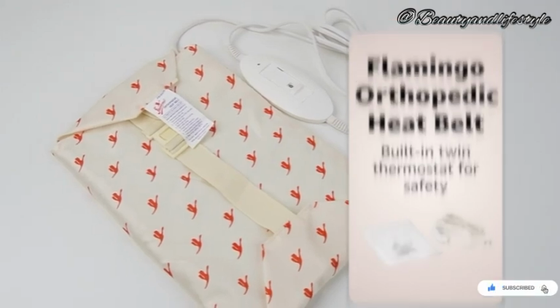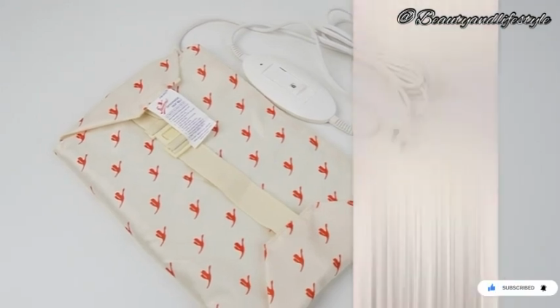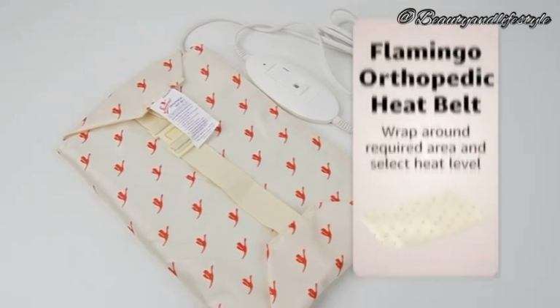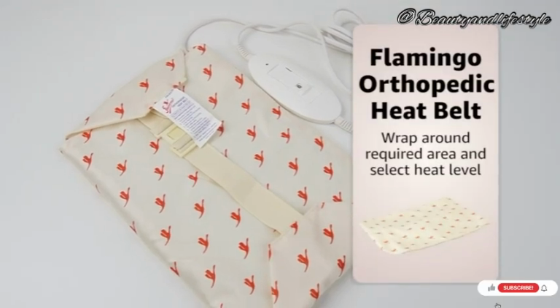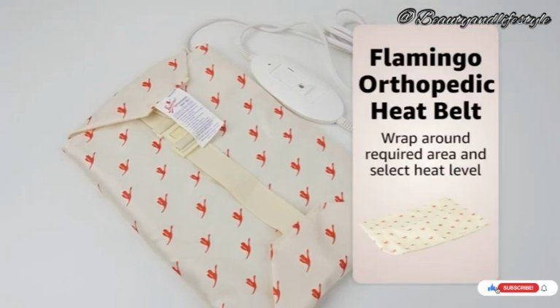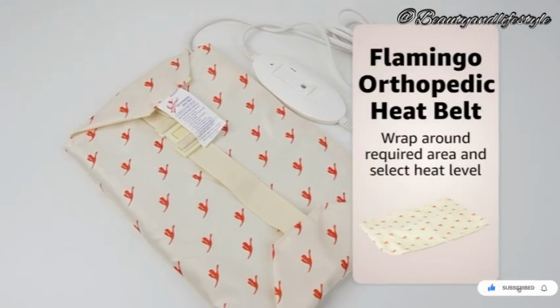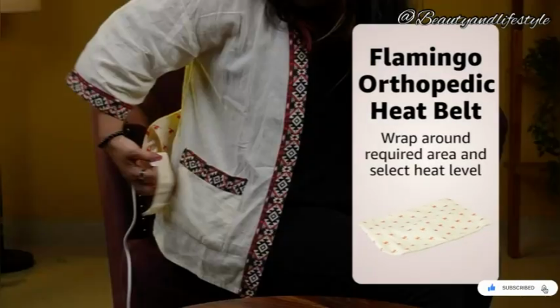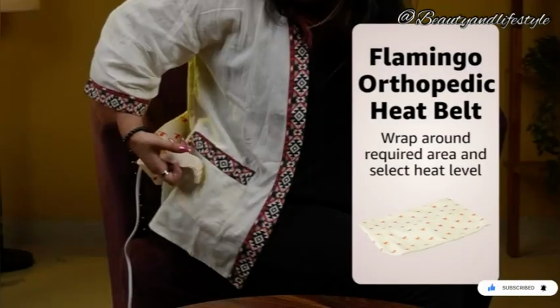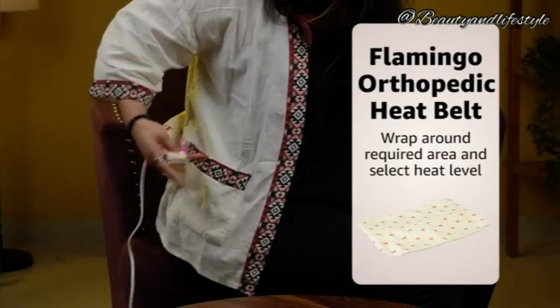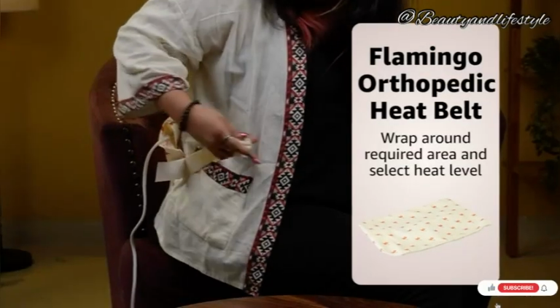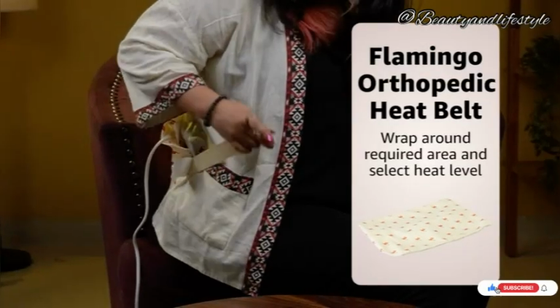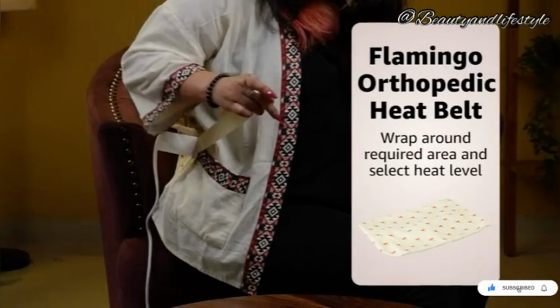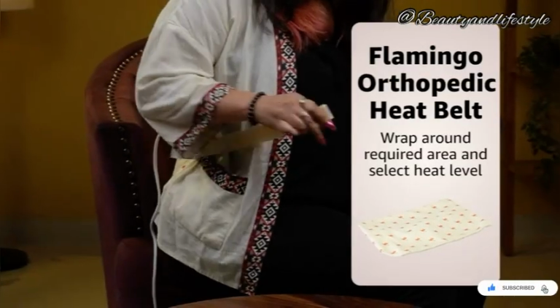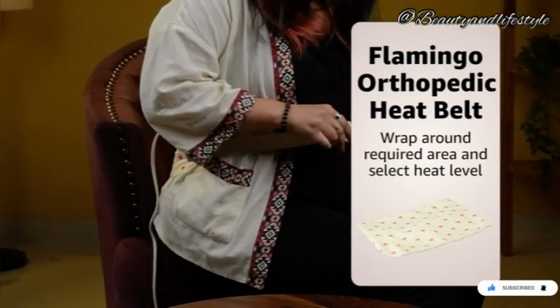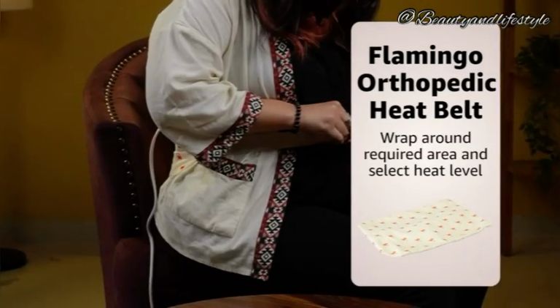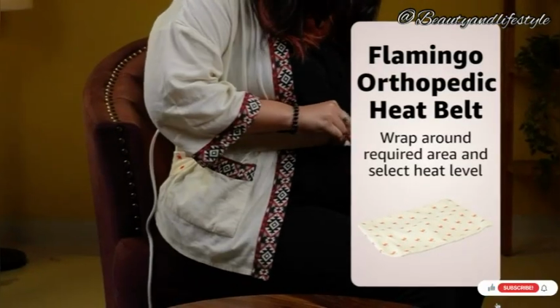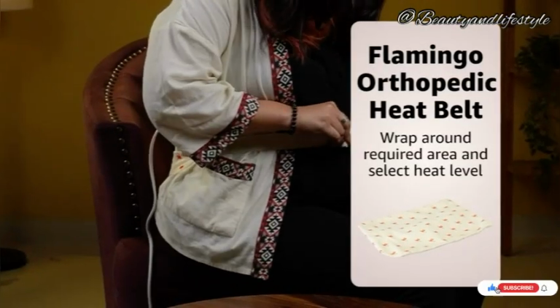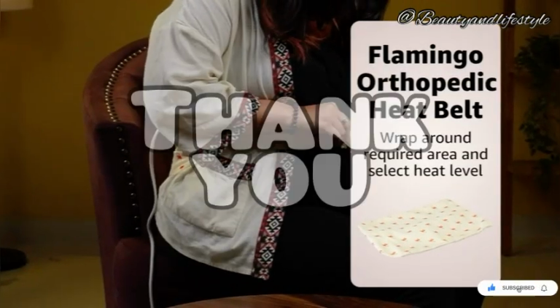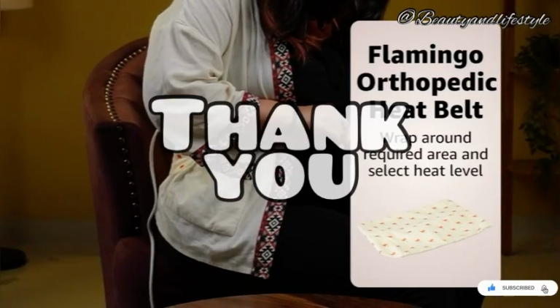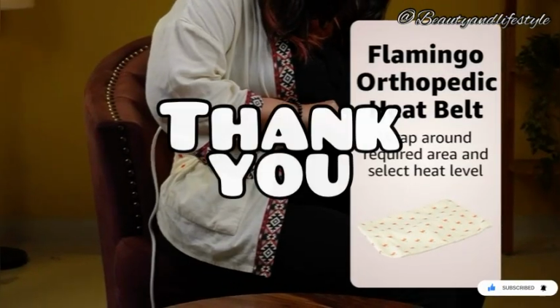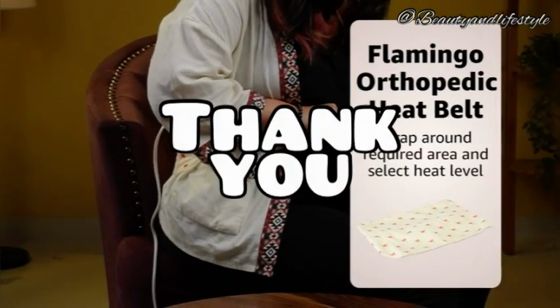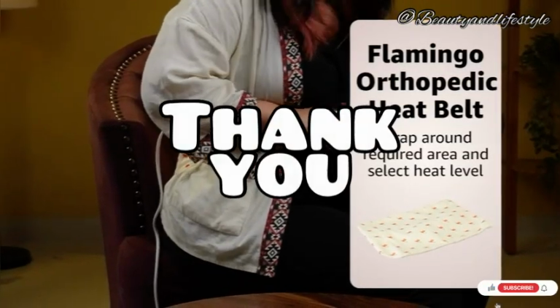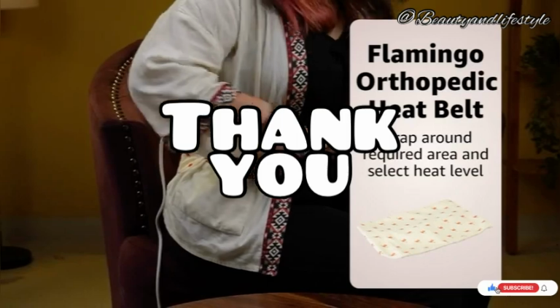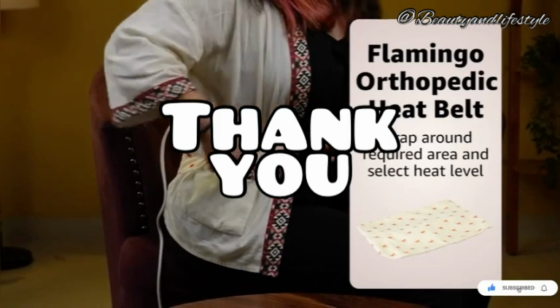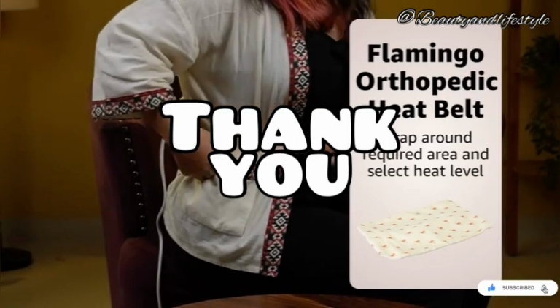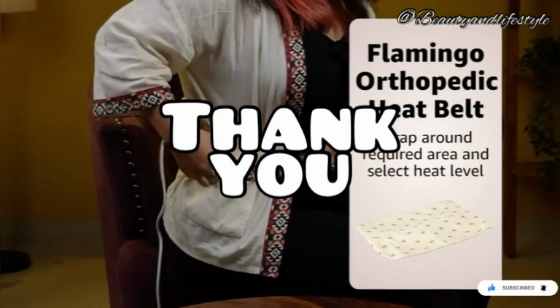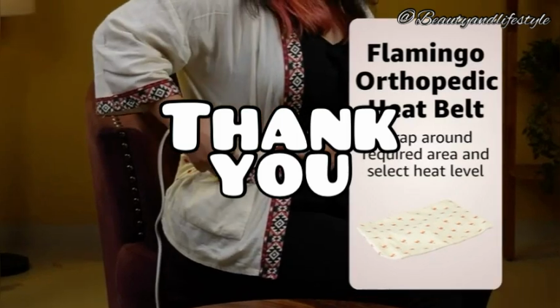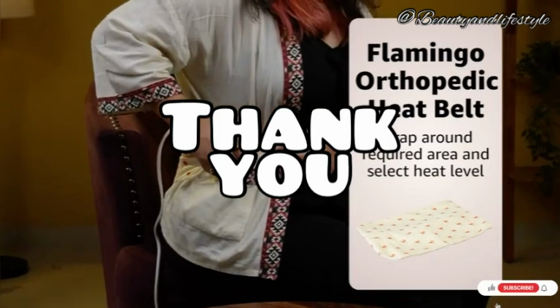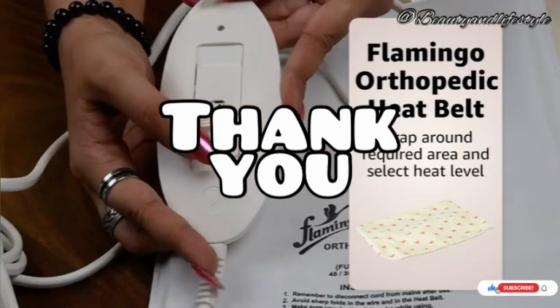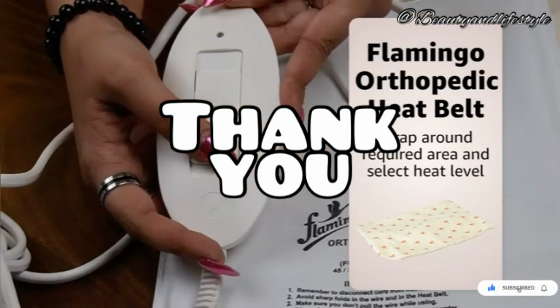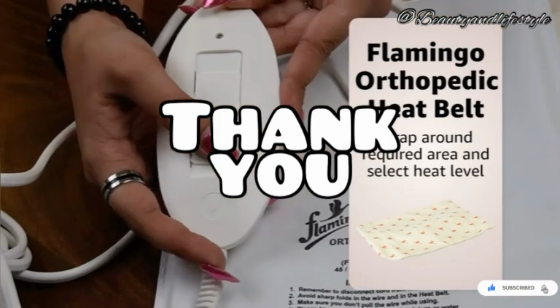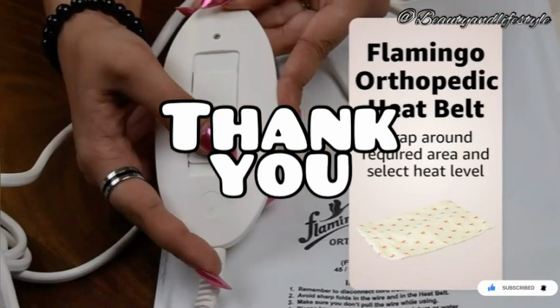Don't forget to like, share, and subscribe for more reviews and tips and tricks. Till then, bye, take care!